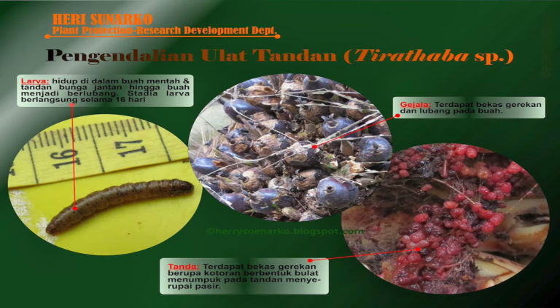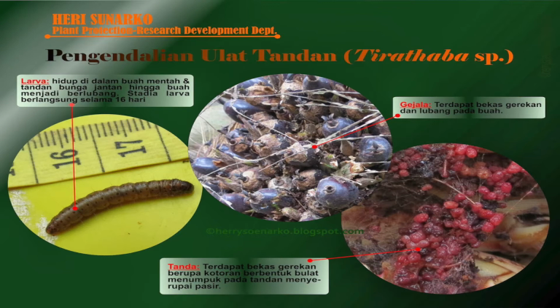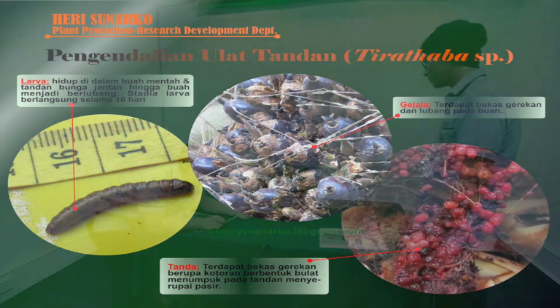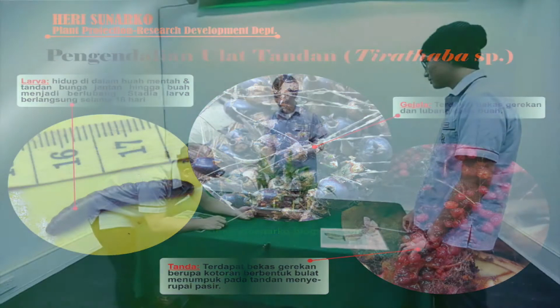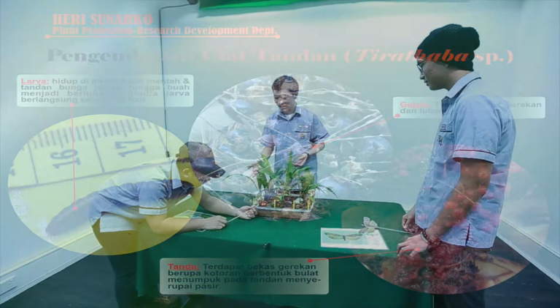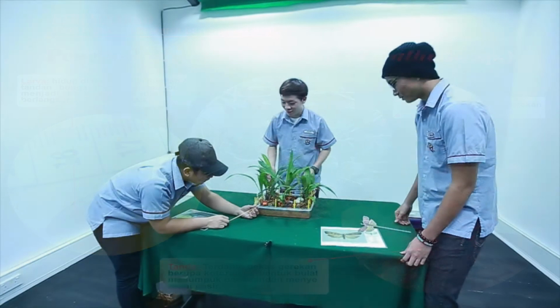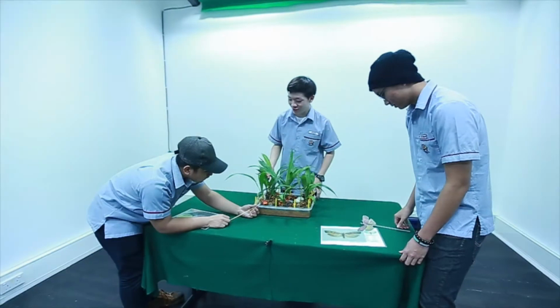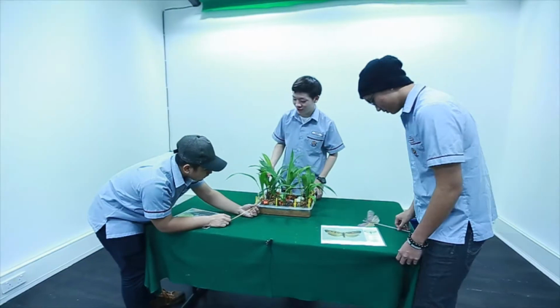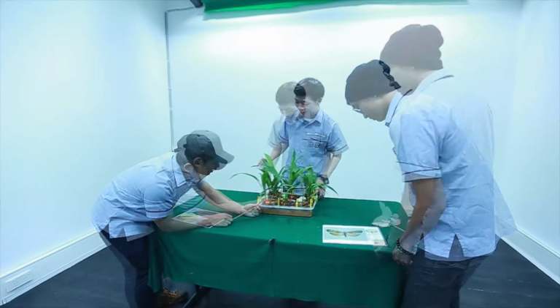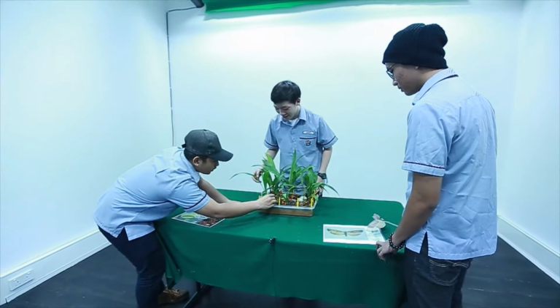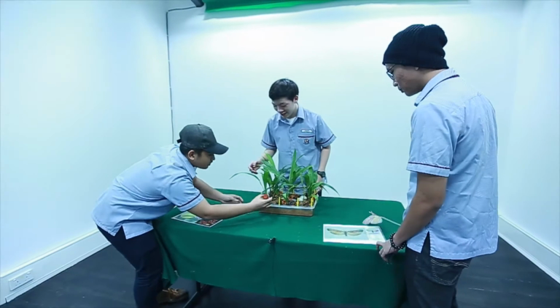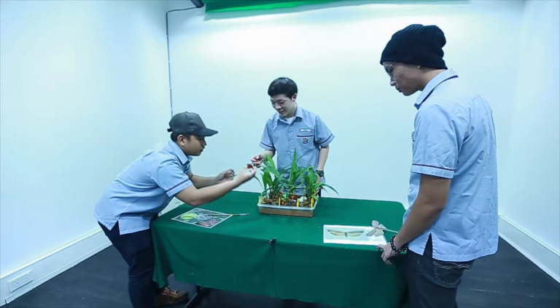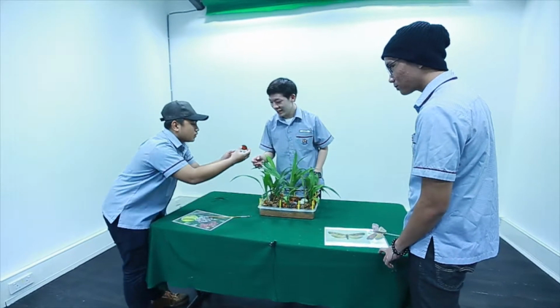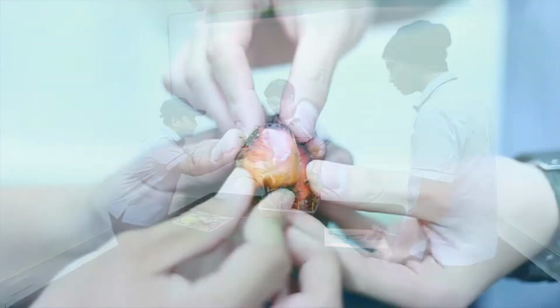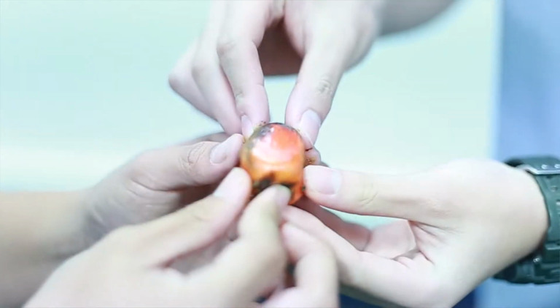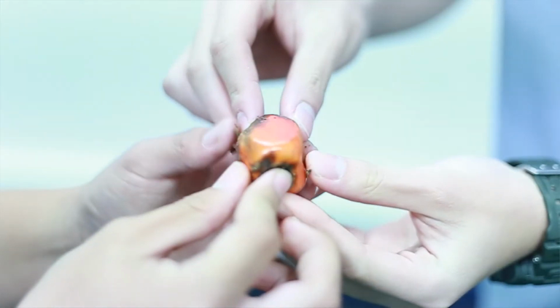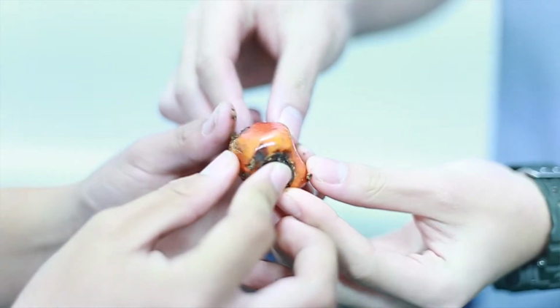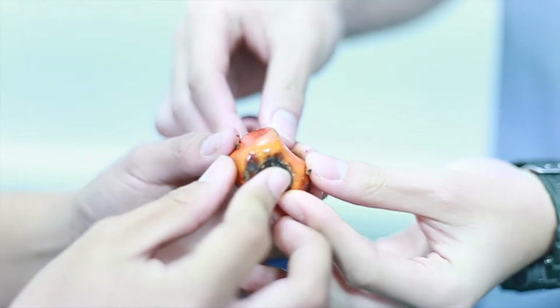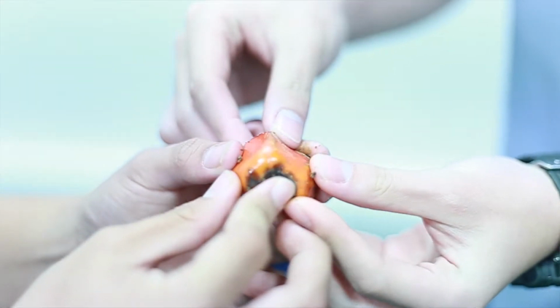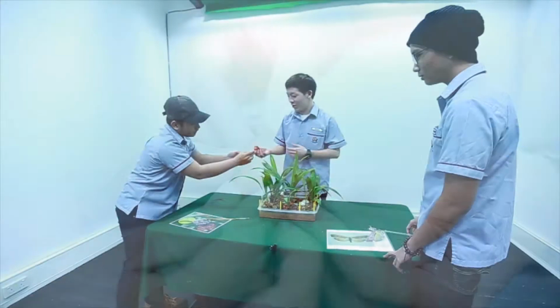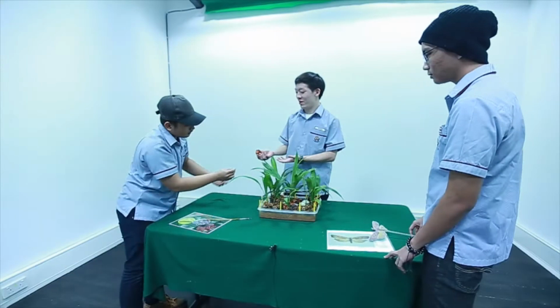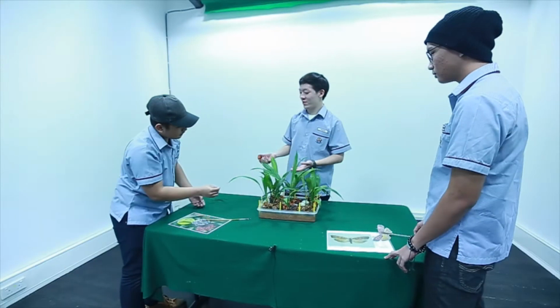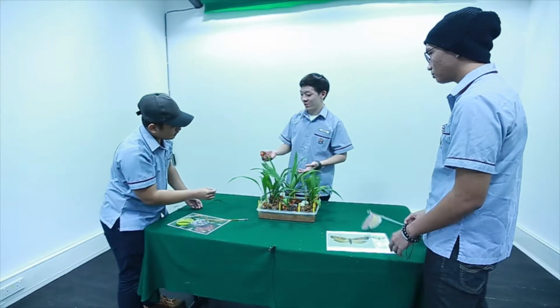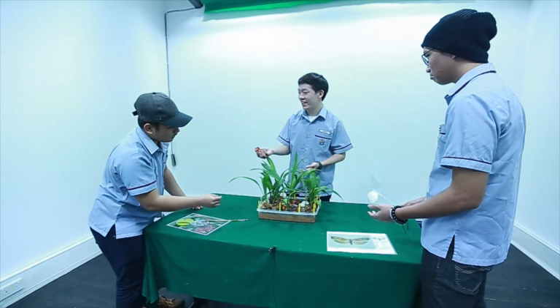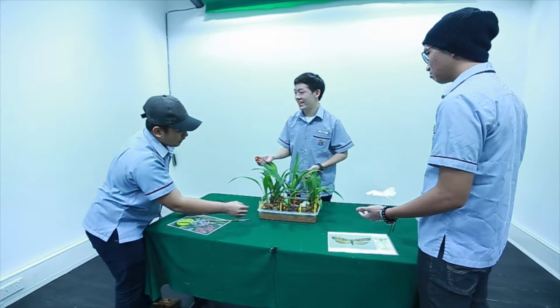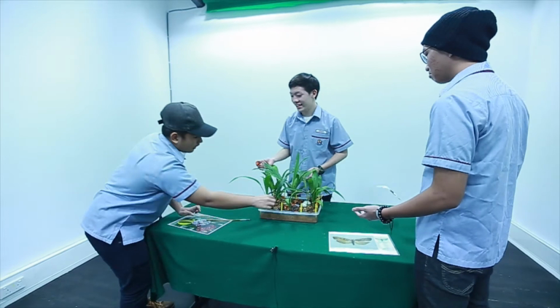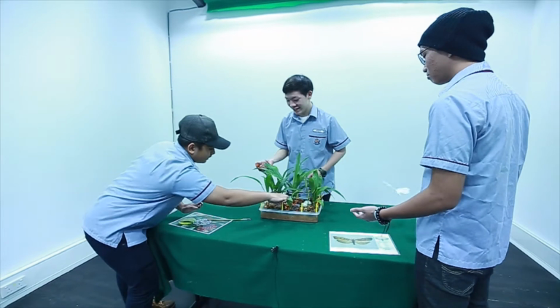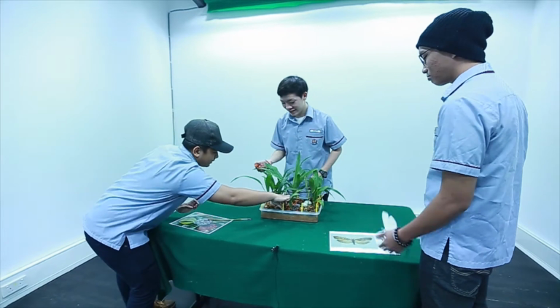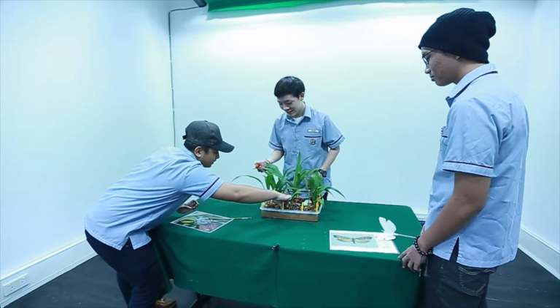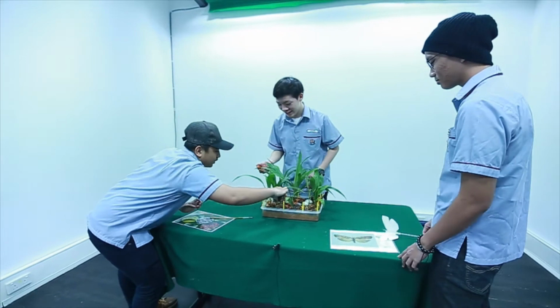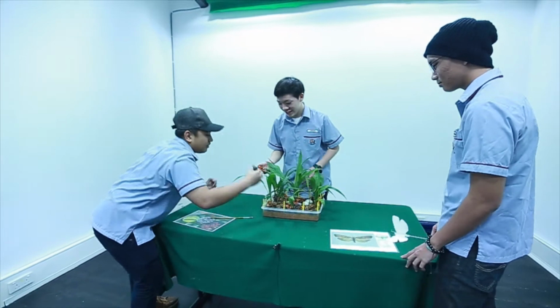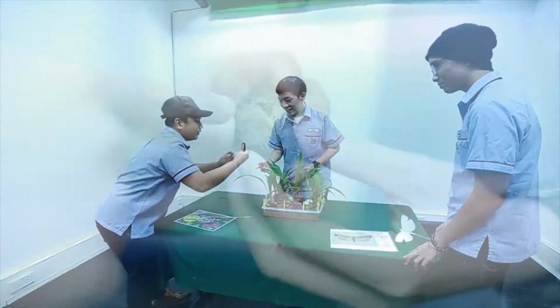Could you show me which one is the fresh one? This one is the fresh one. And what happened after it eats it? This is what happened.